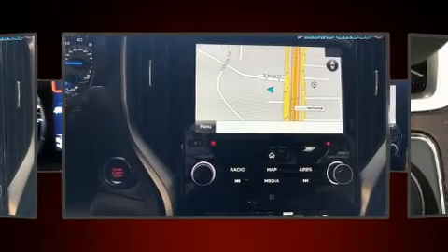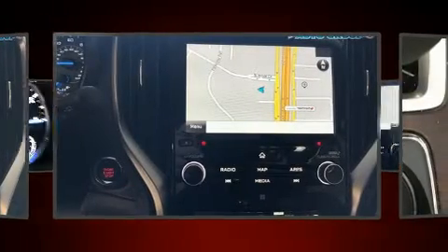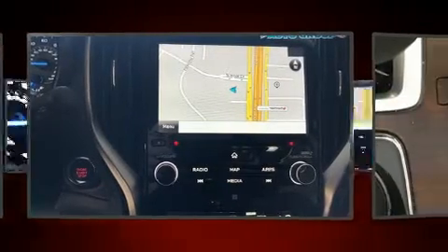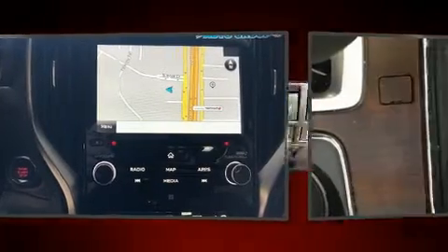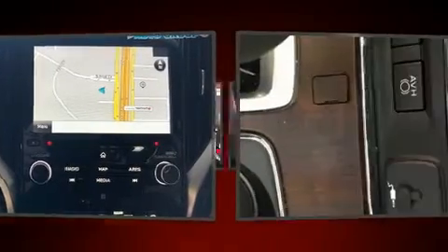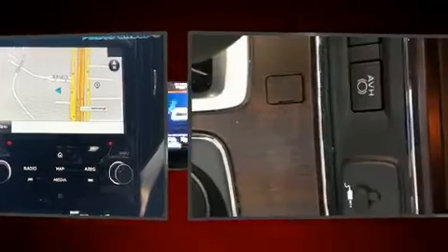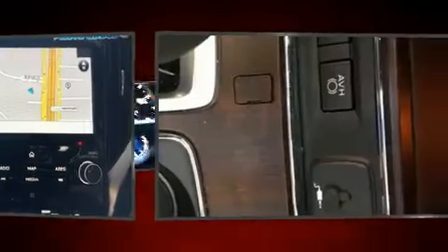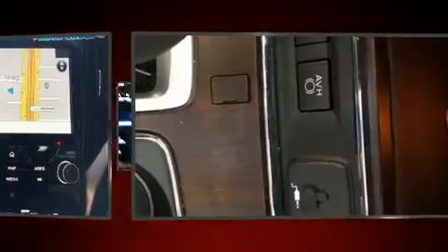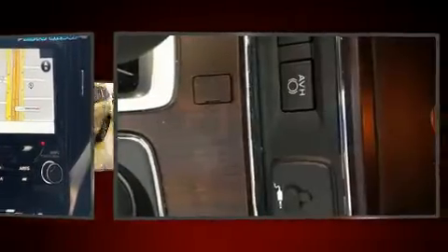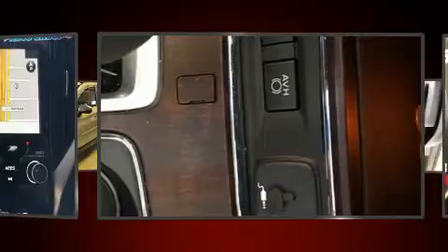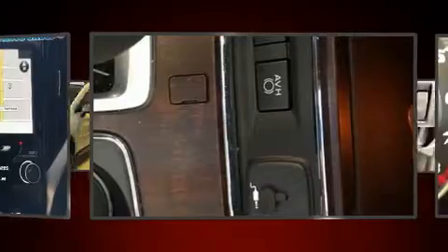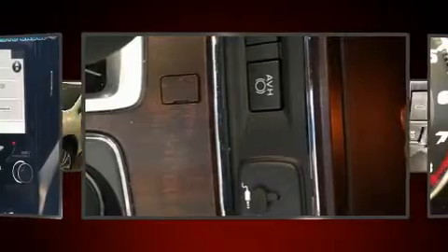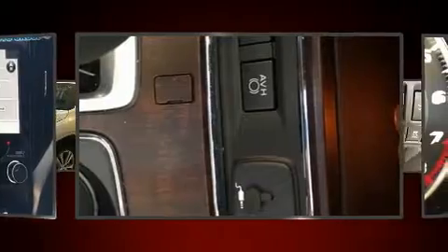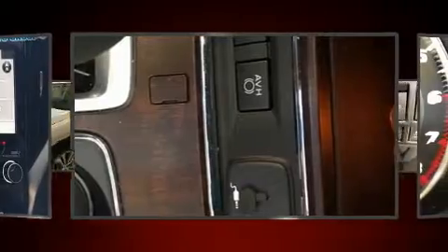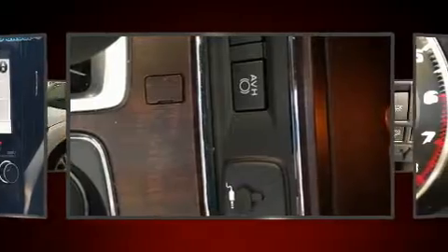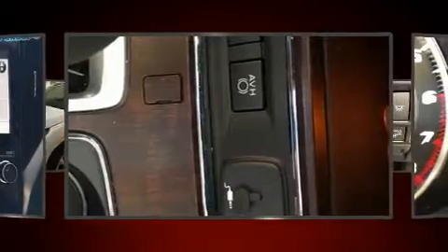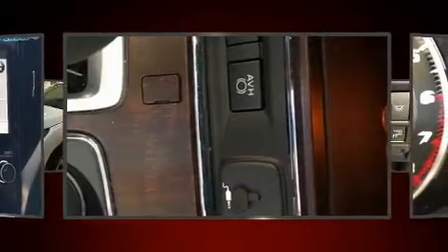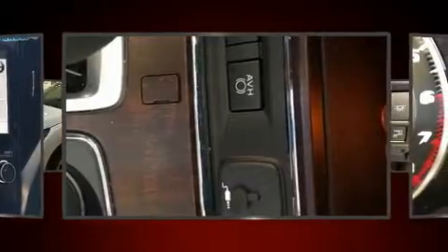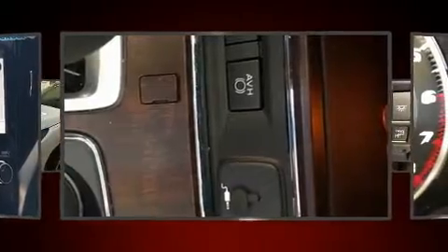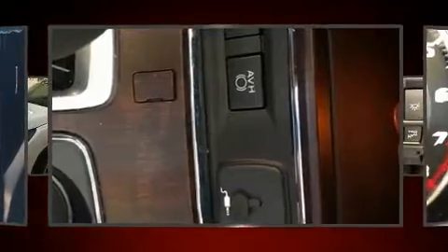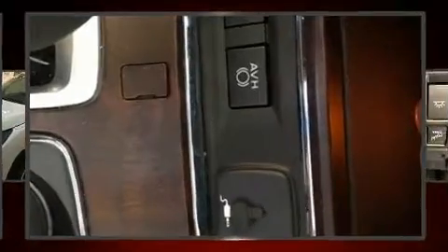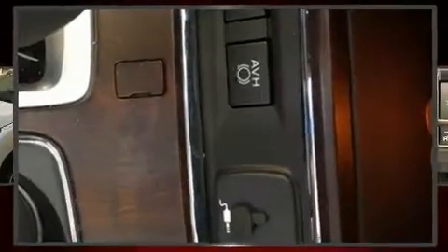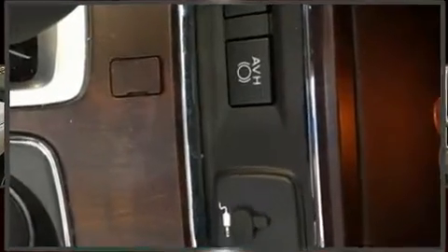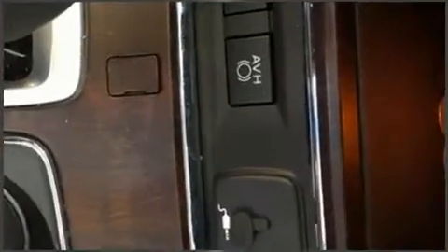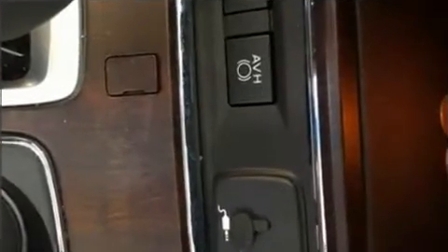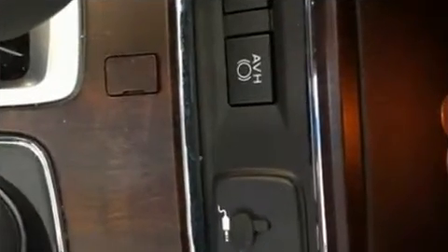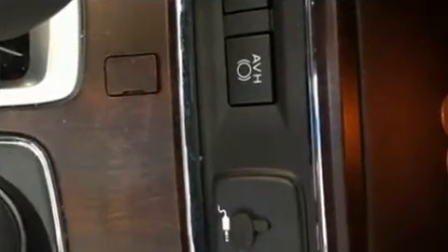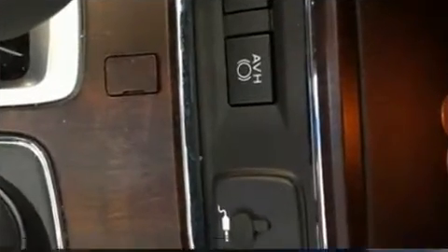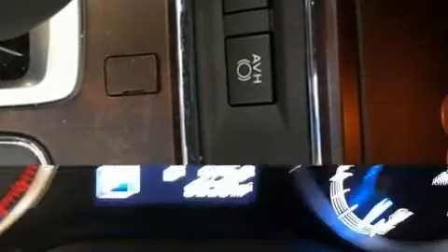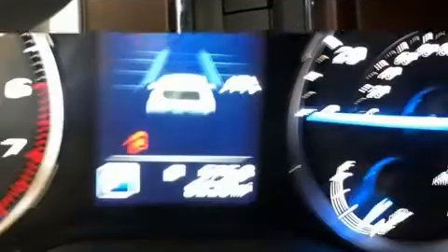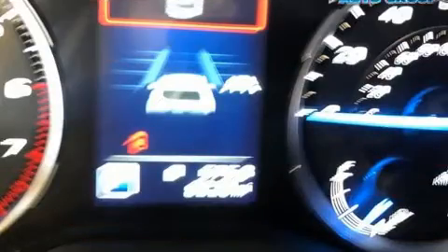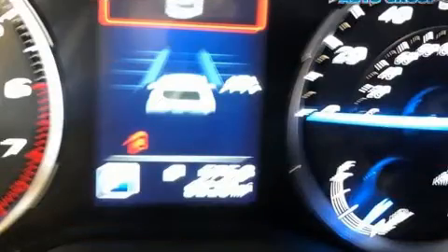Heated and ventilated seats, a power moonroof, a power liftgate, and leather upholstery.